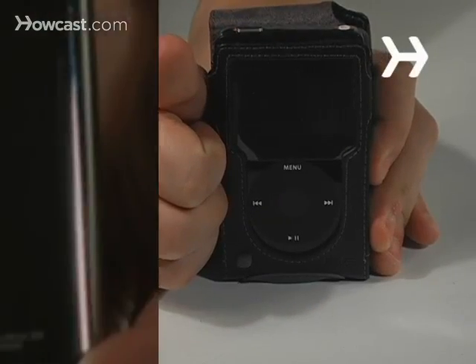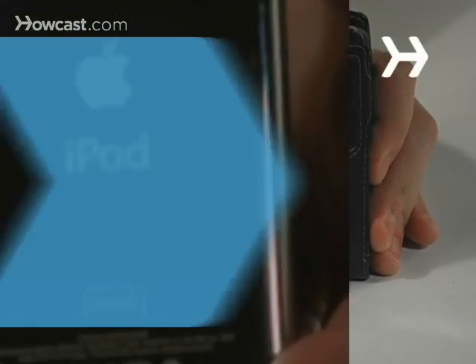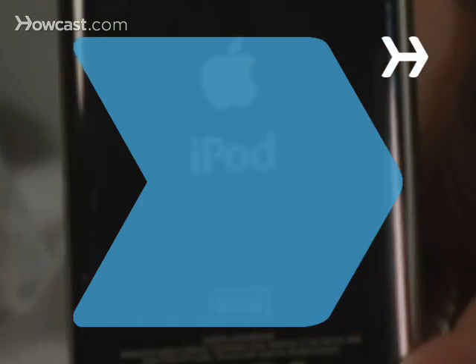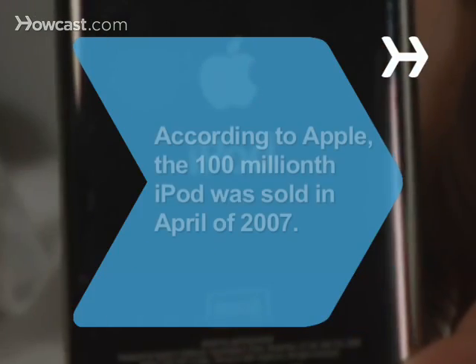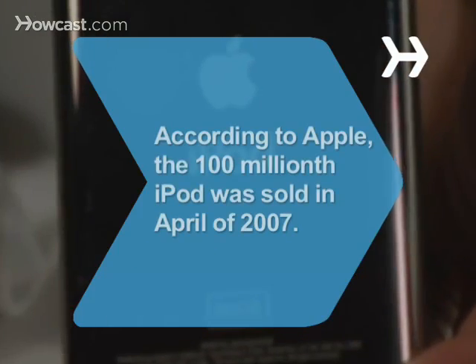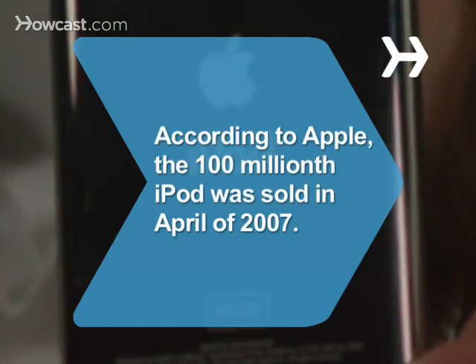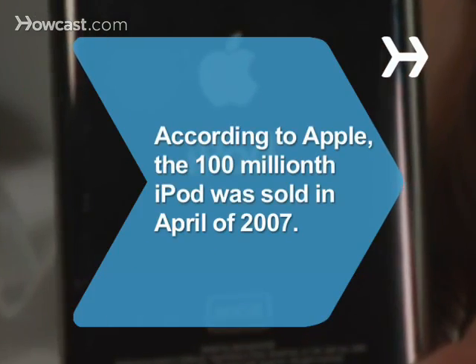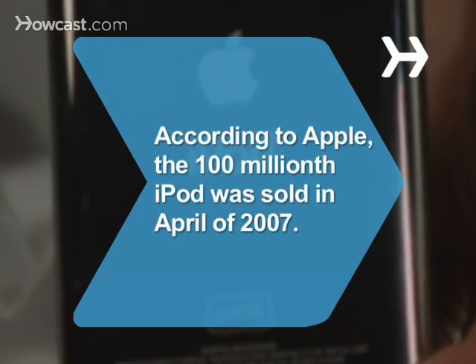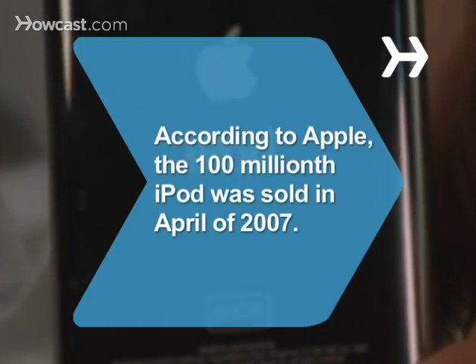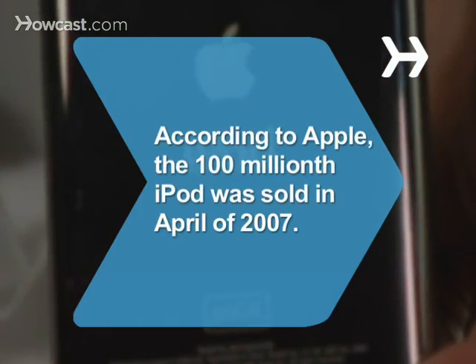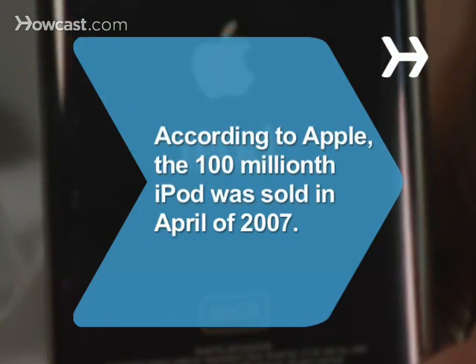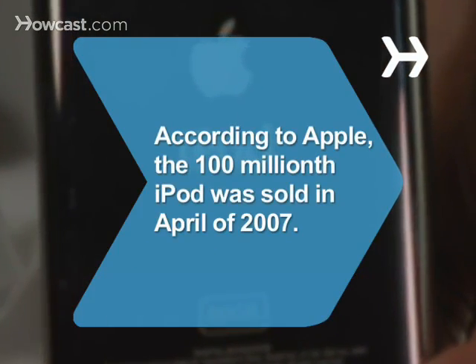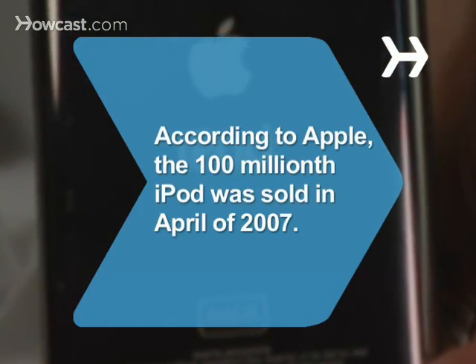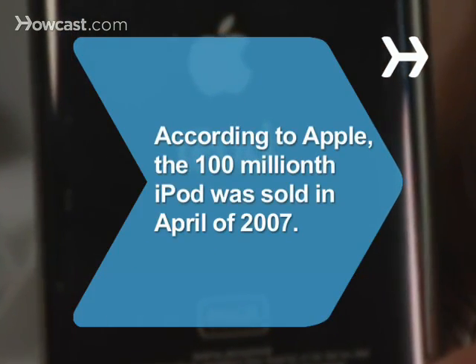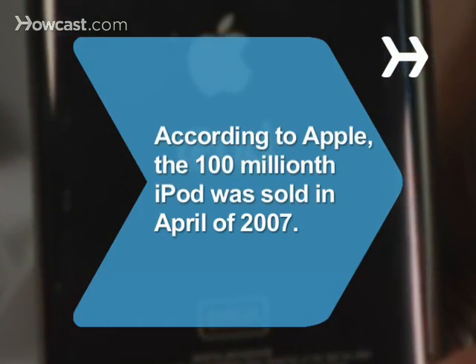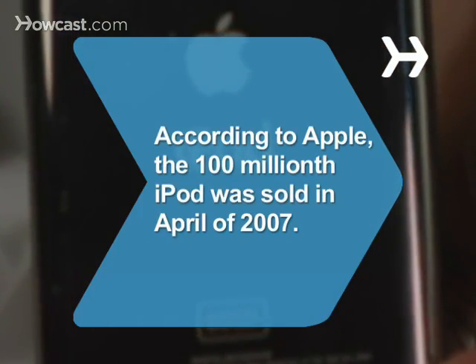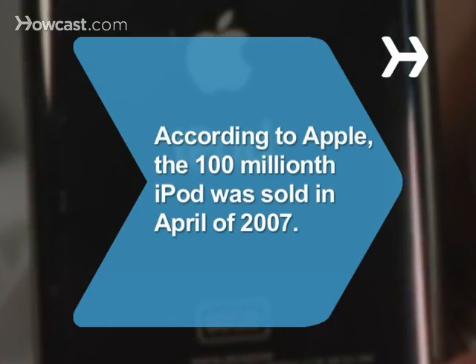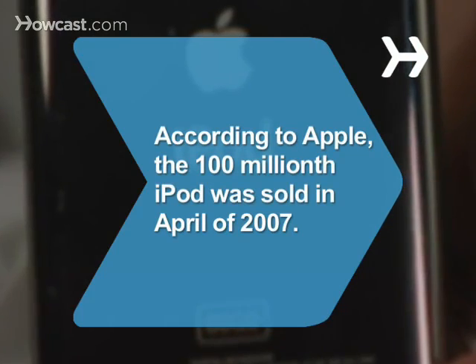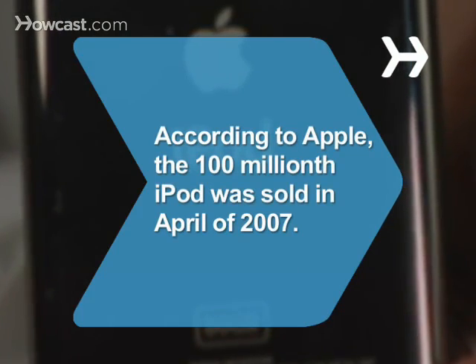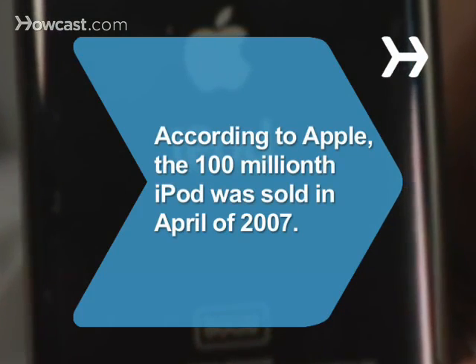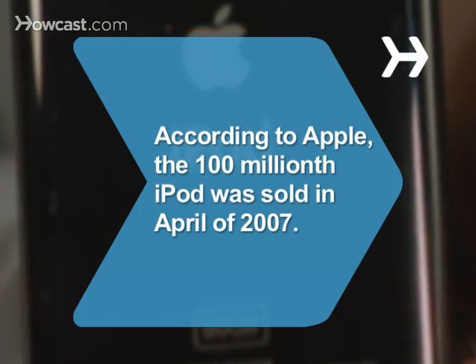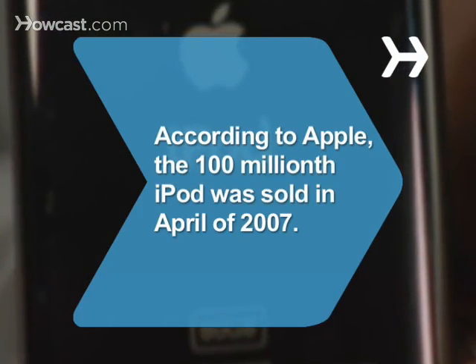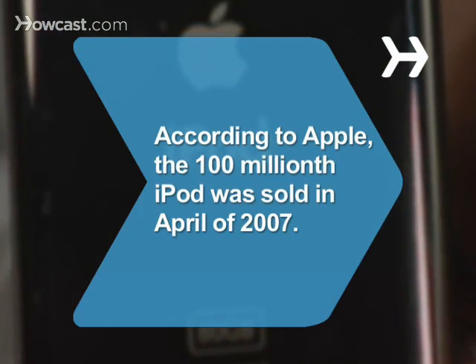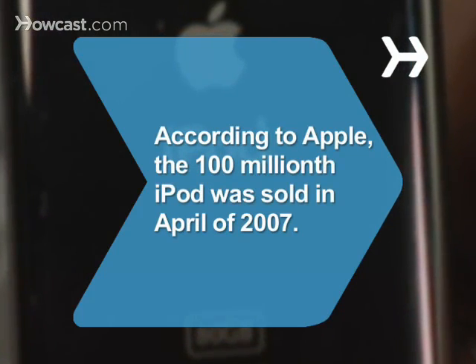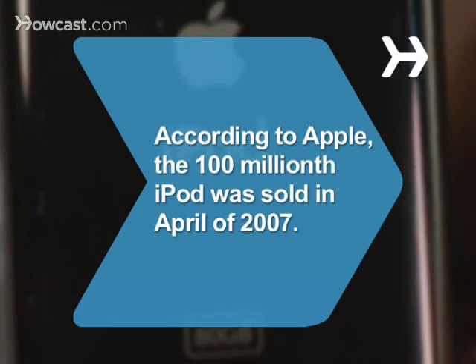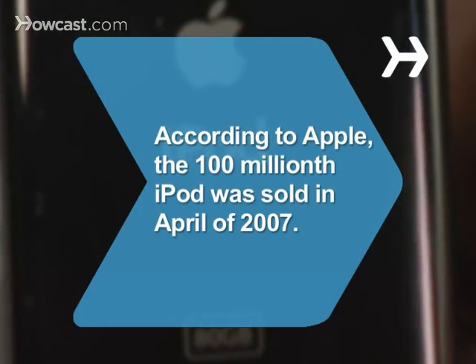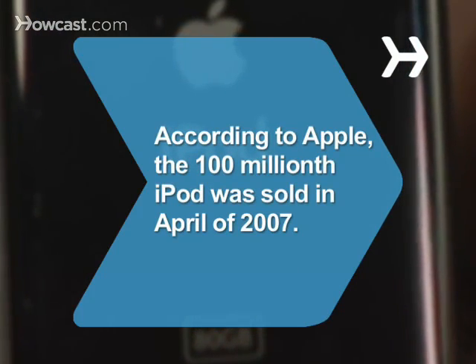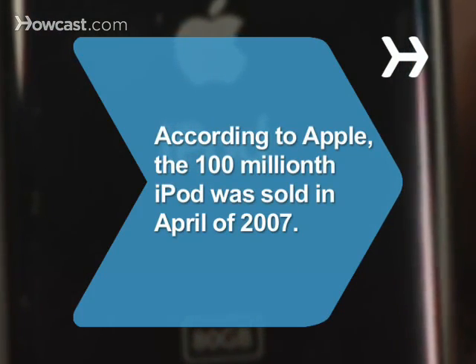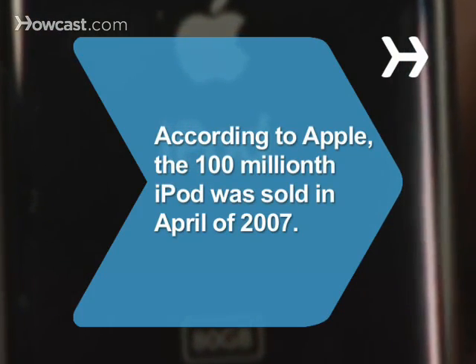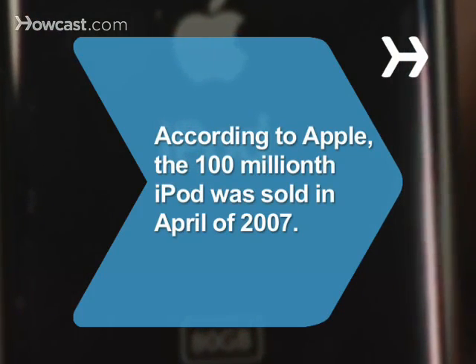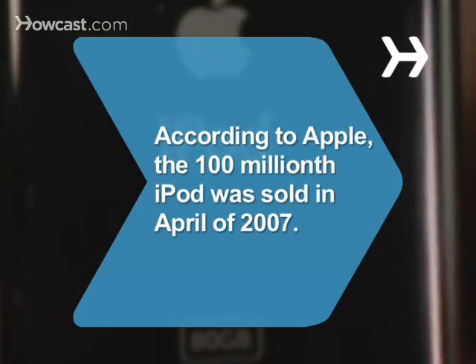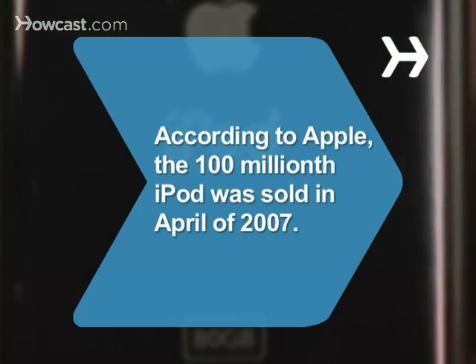Did you know? According to Apple, the 100 millionth iPod was sold in April 2007.